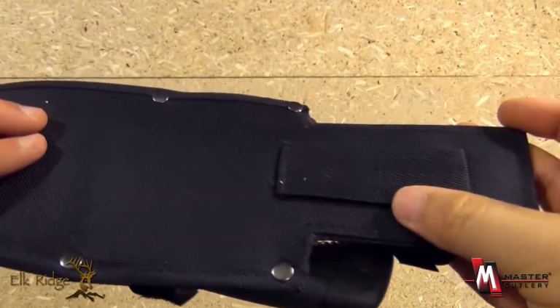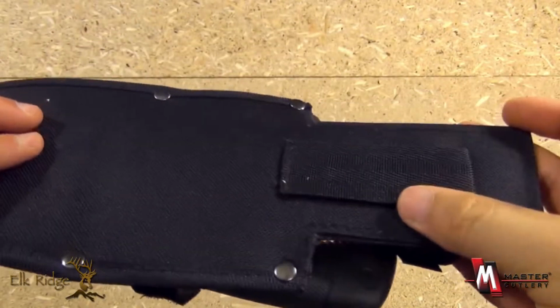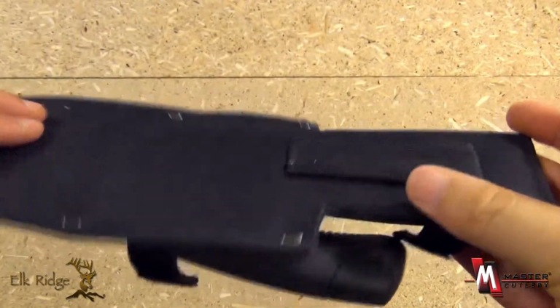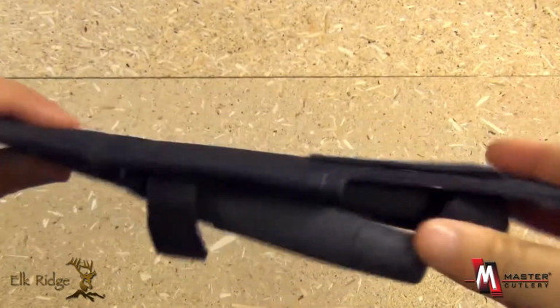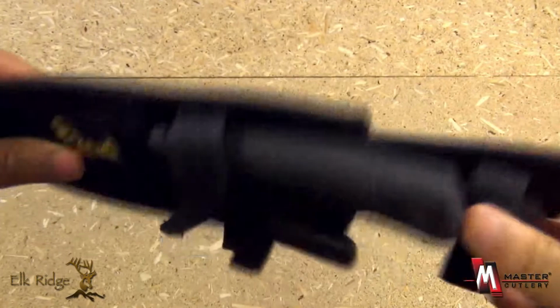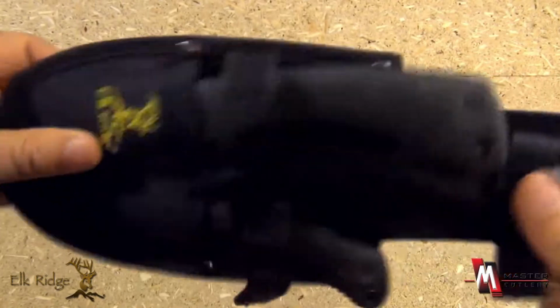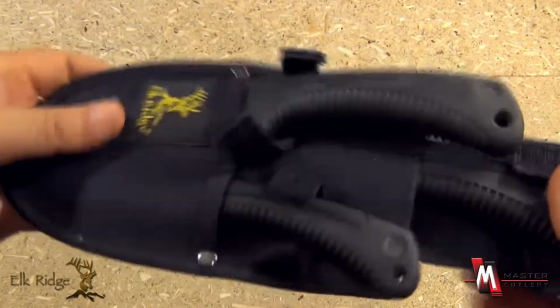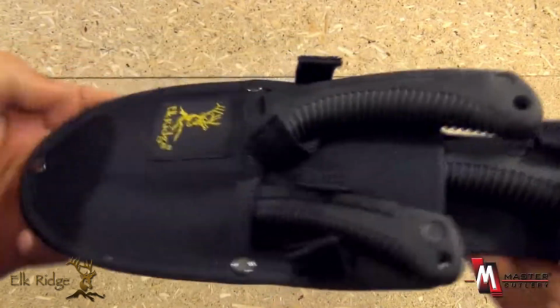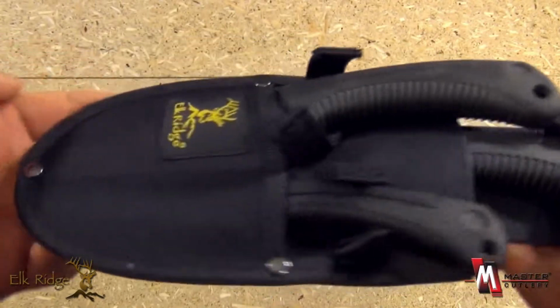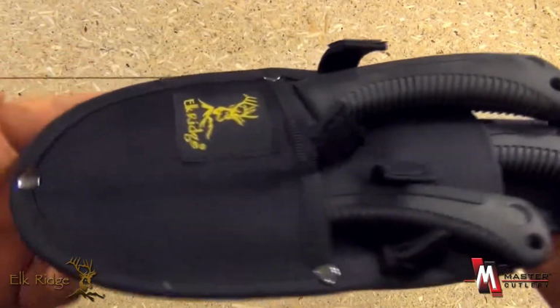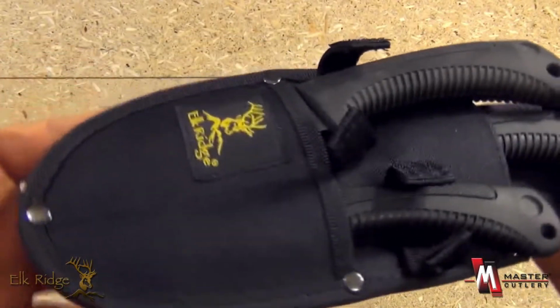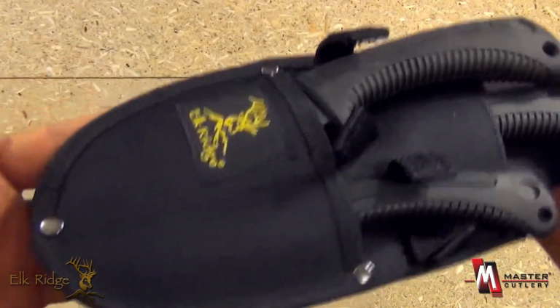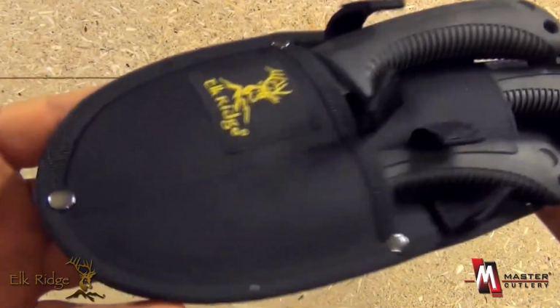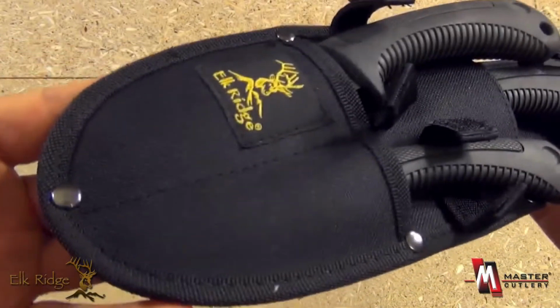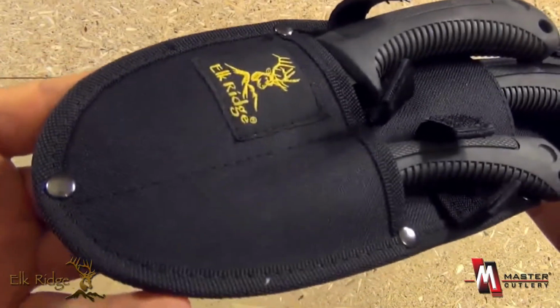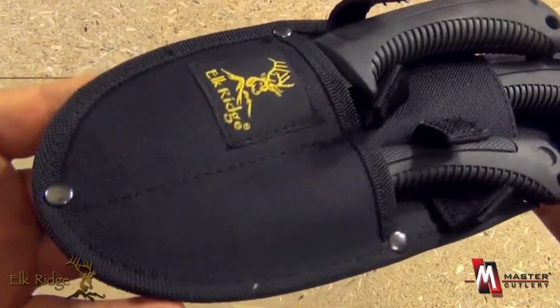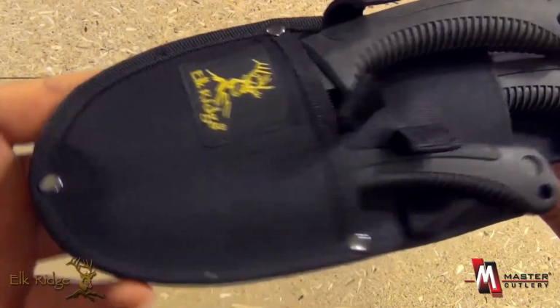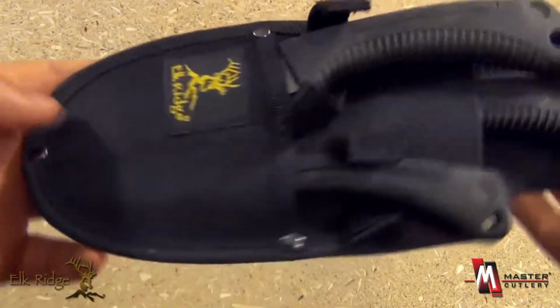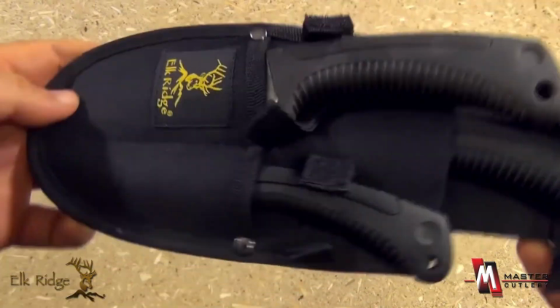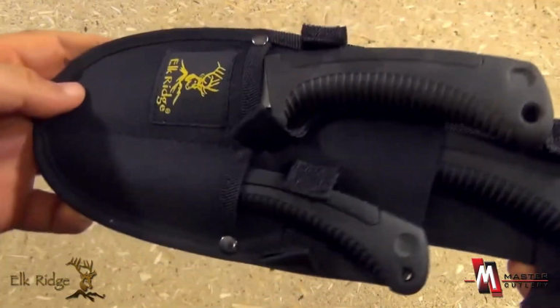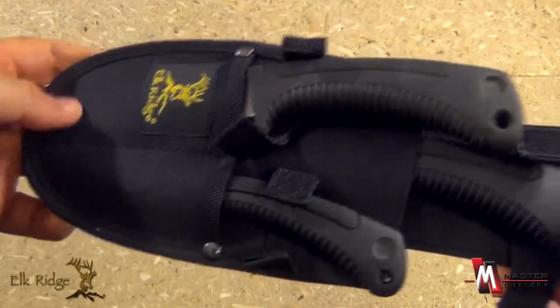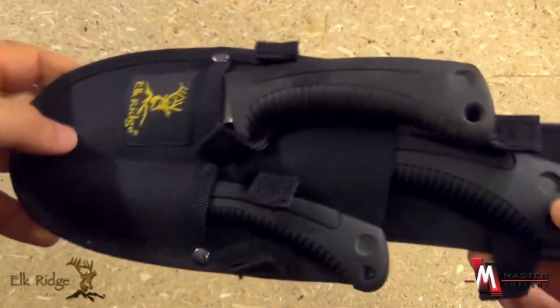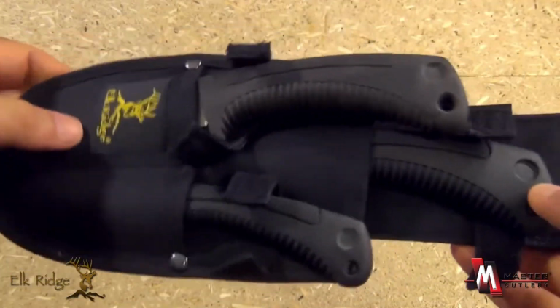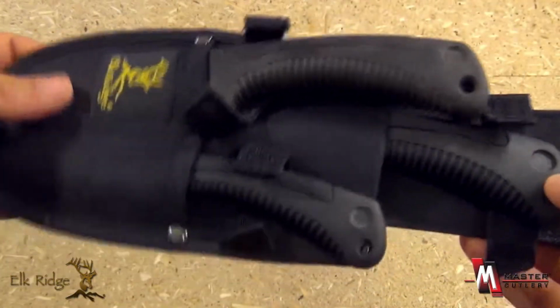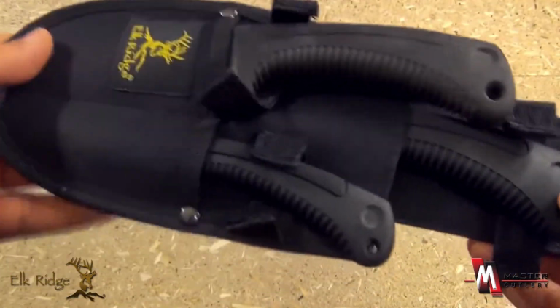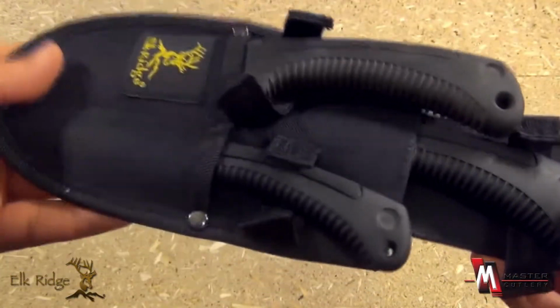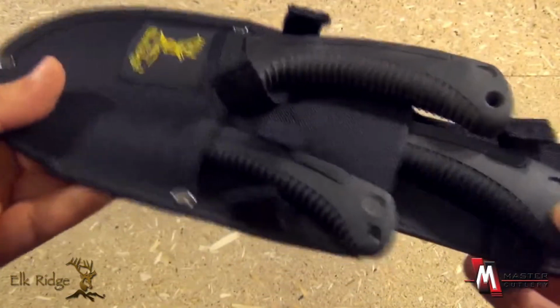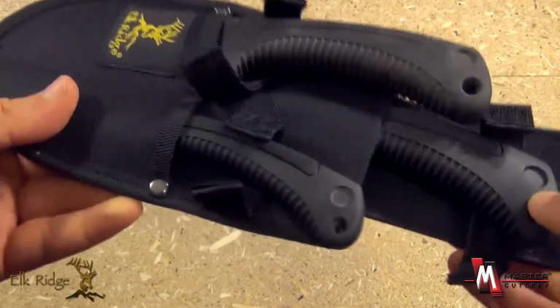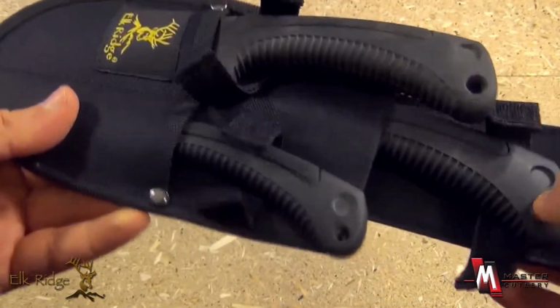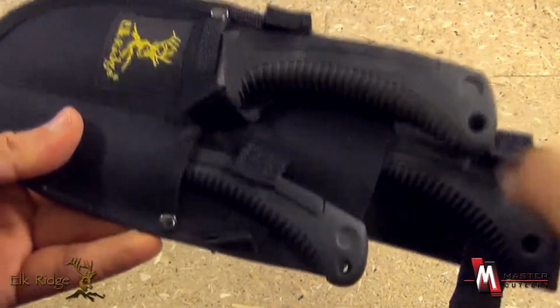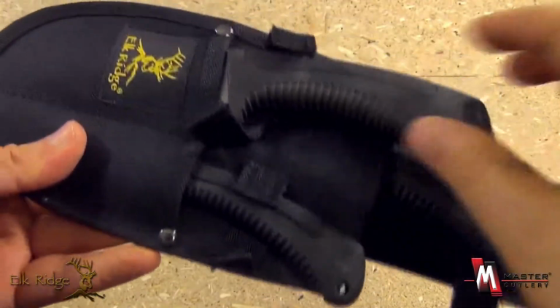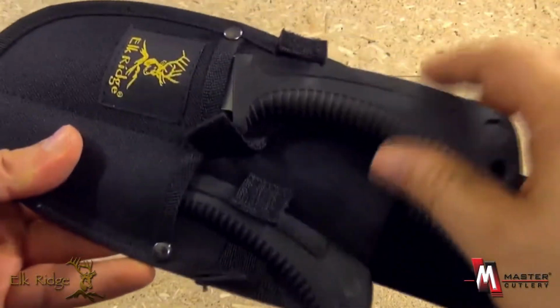The belt loop there — very nice heavy-duty nylon construction sheath.